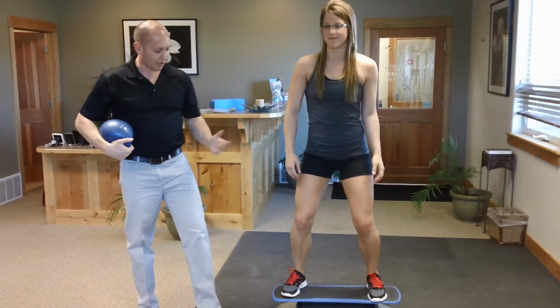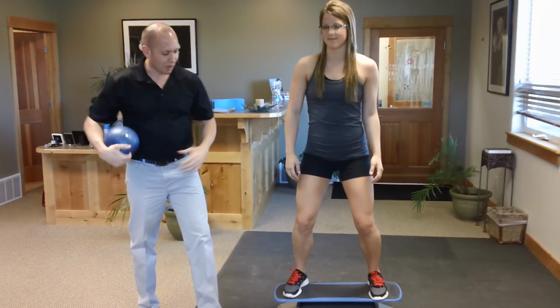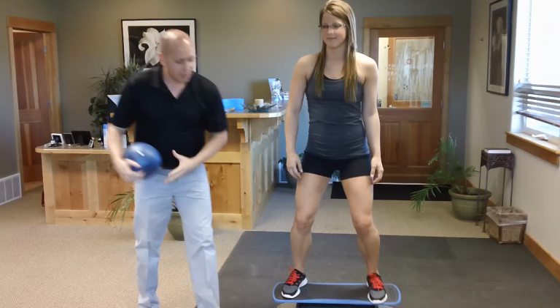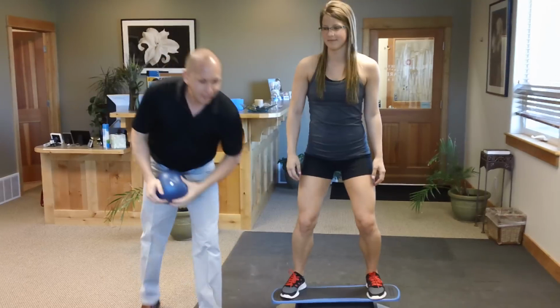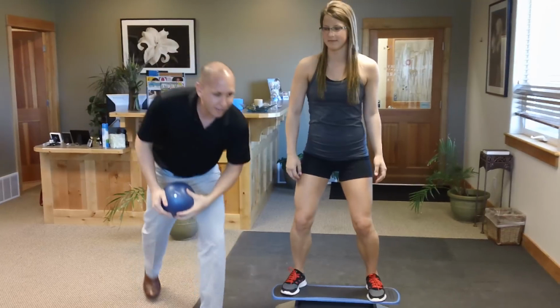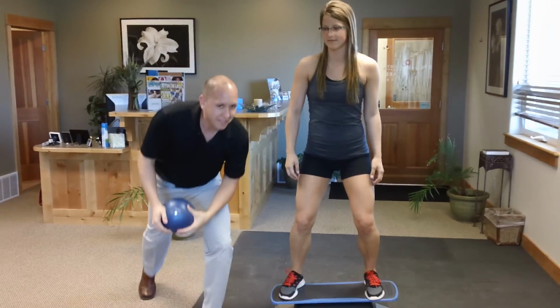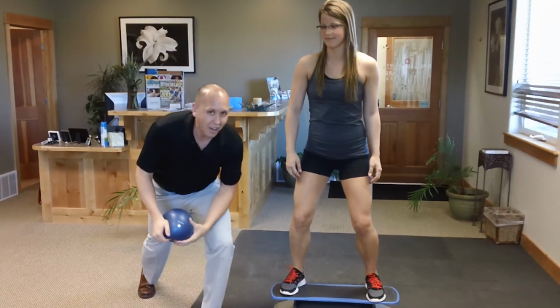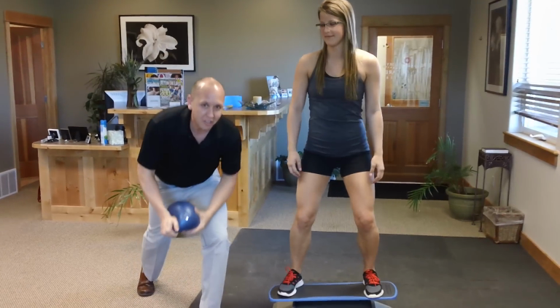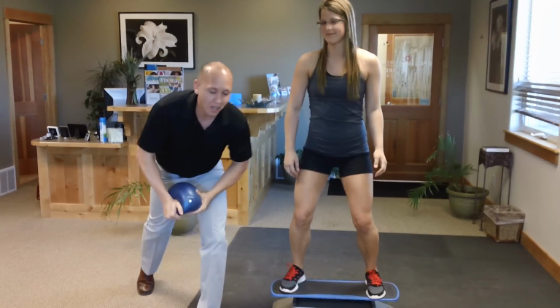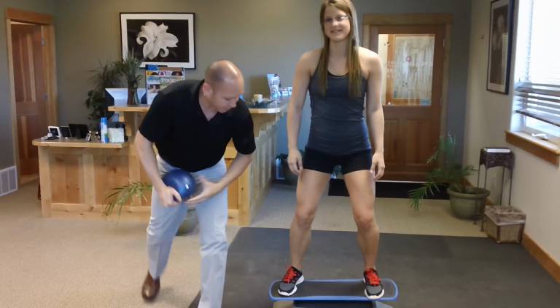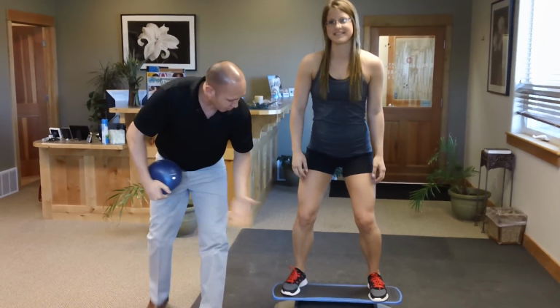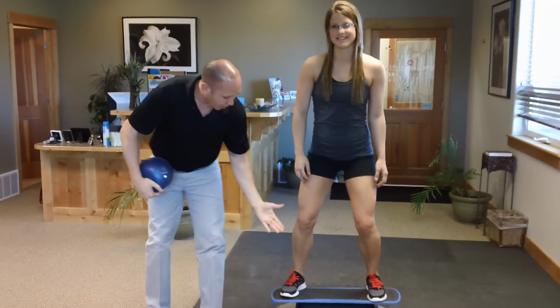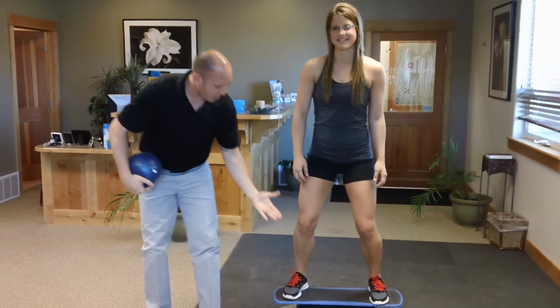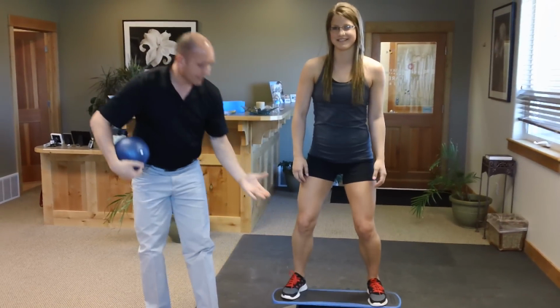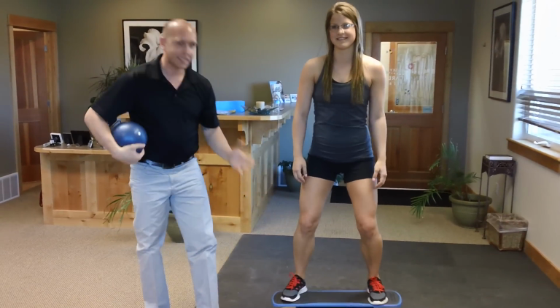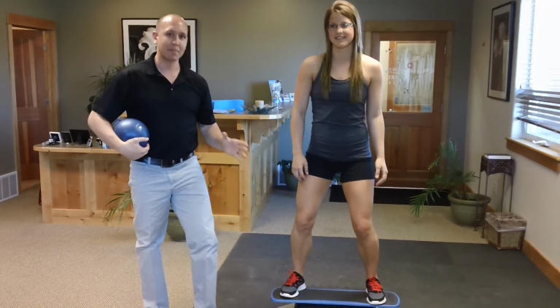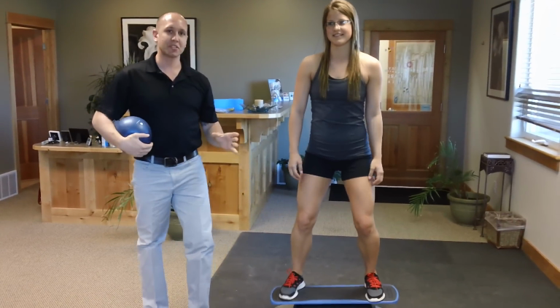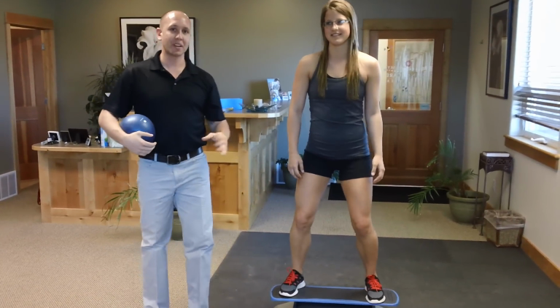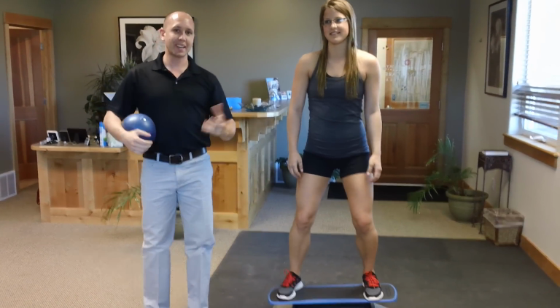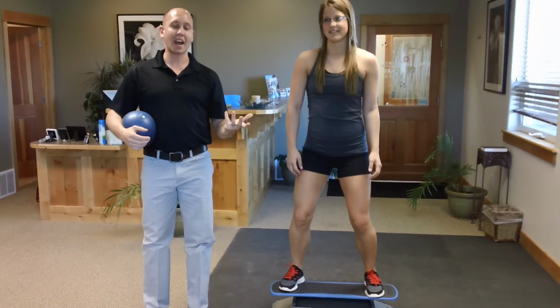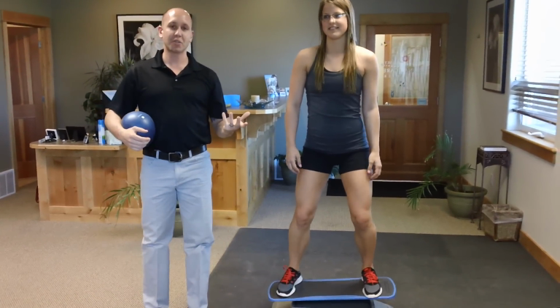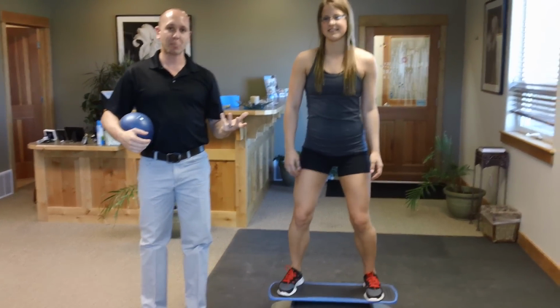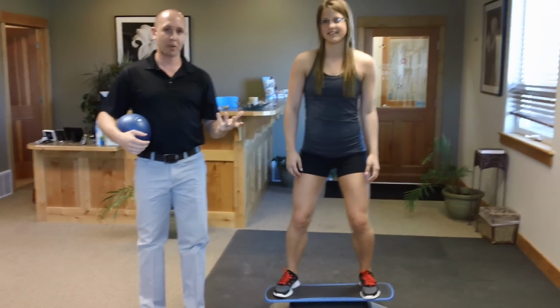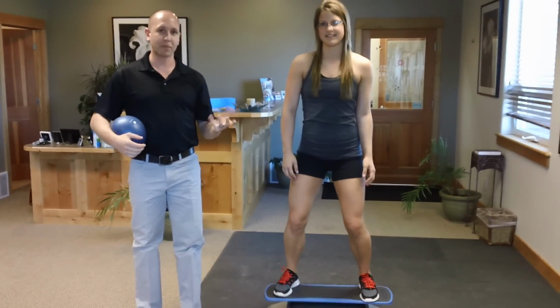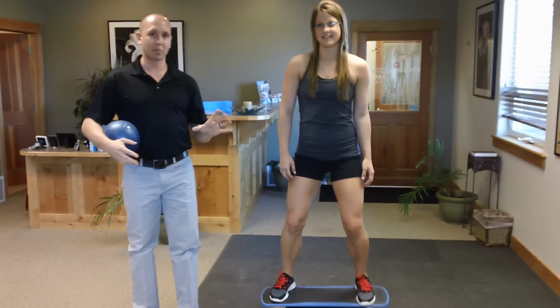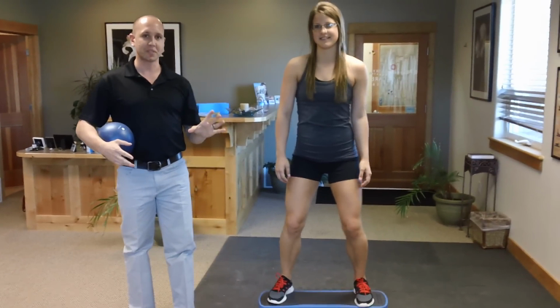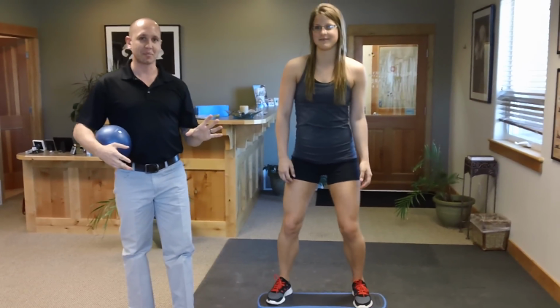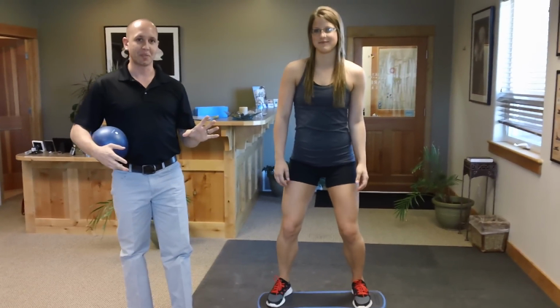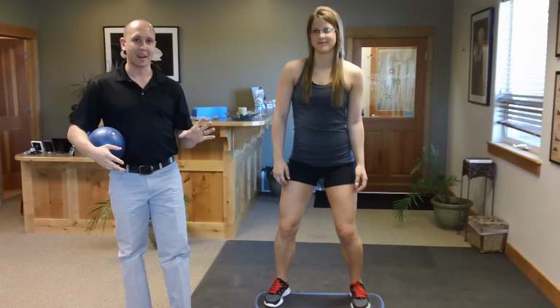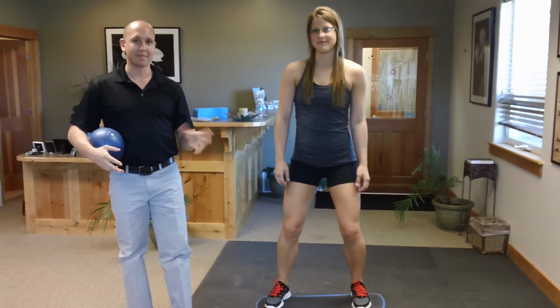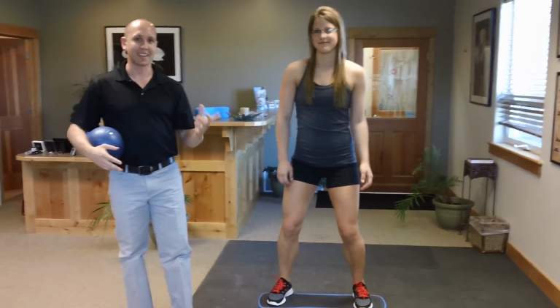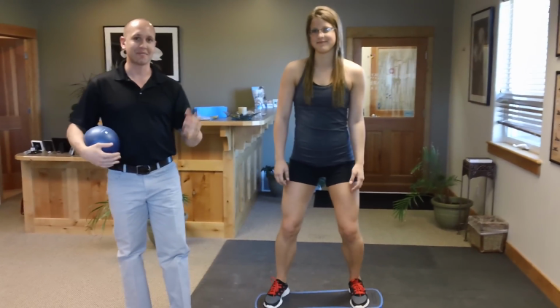Melody McLeod and Dr. John from Pro Chiropractic, demonstrating the iJoy board for proprioceptive rehab. Thank you.